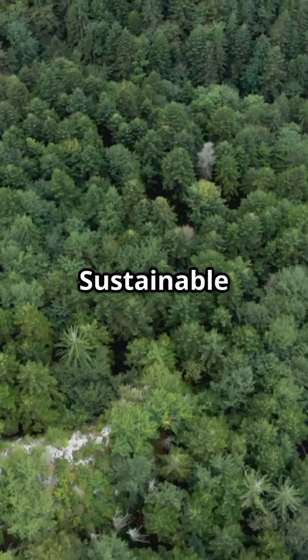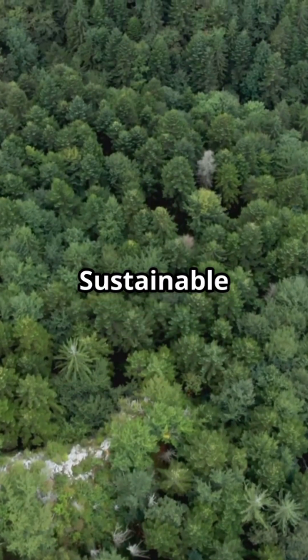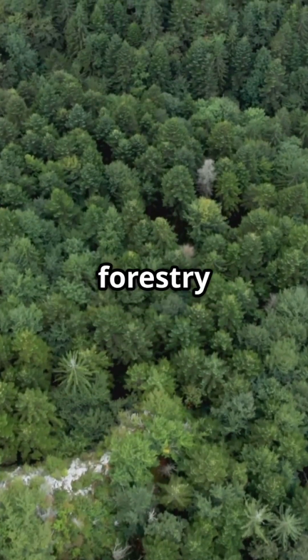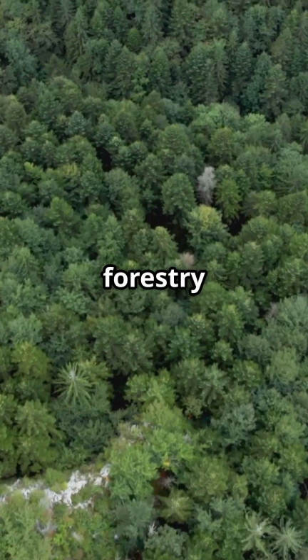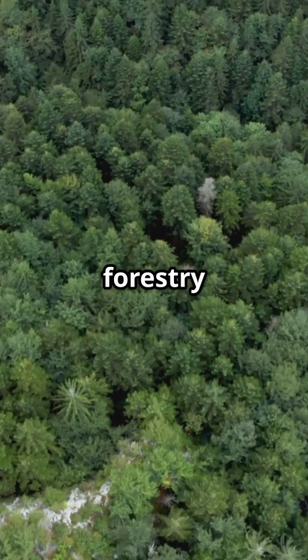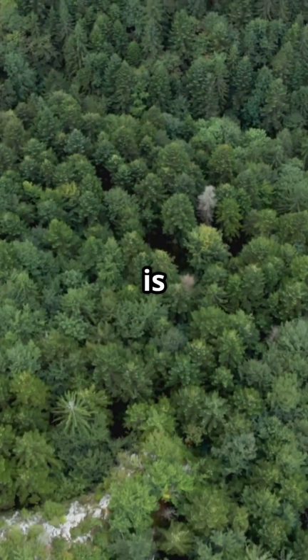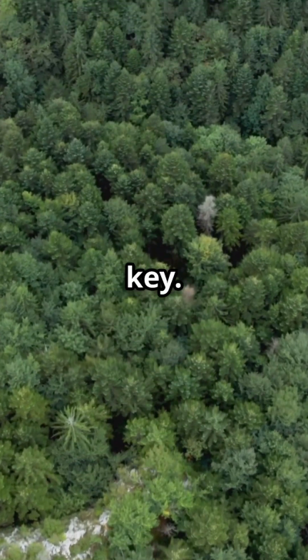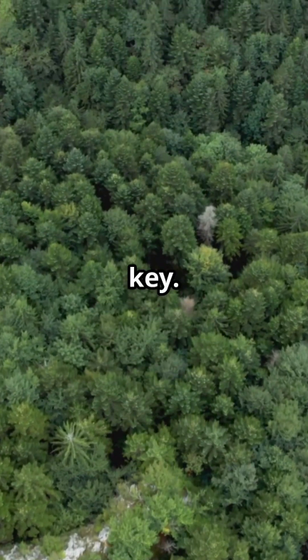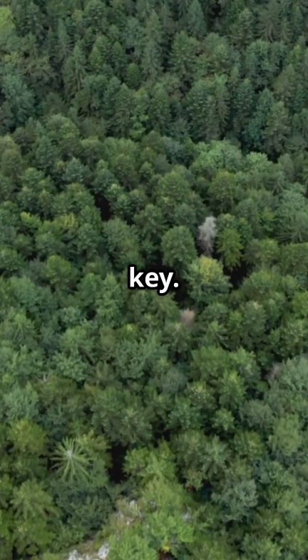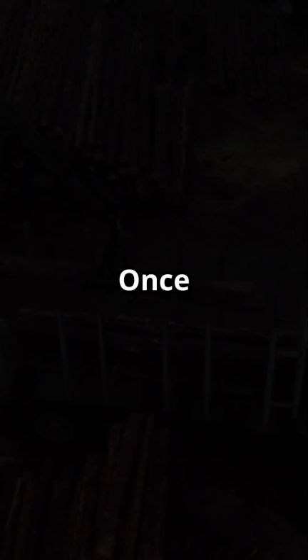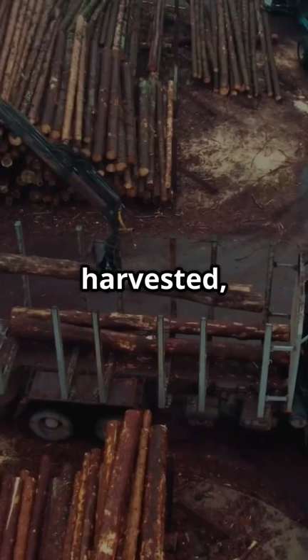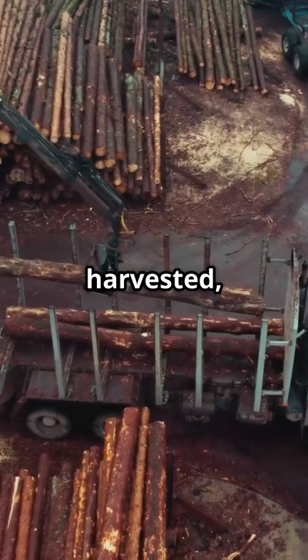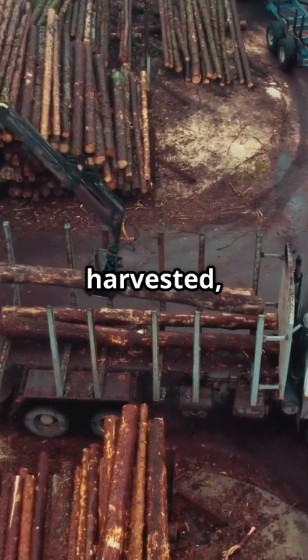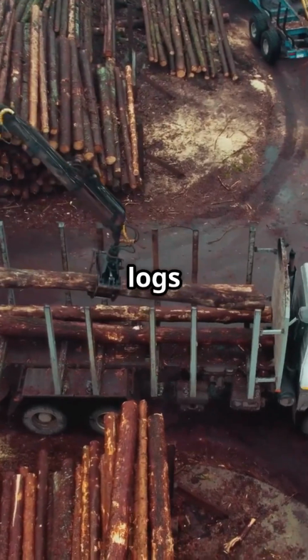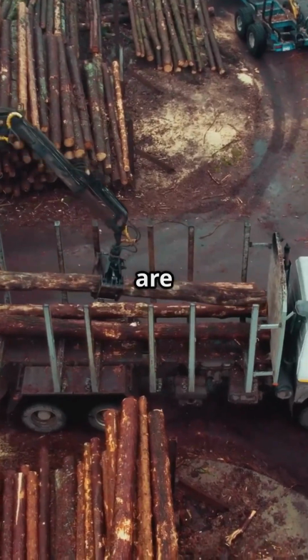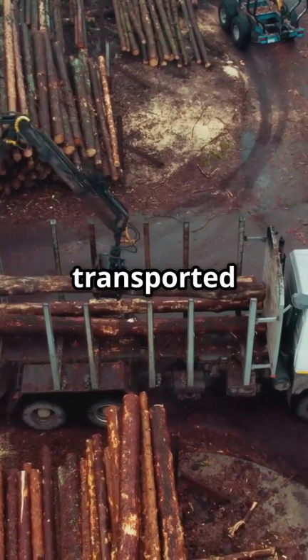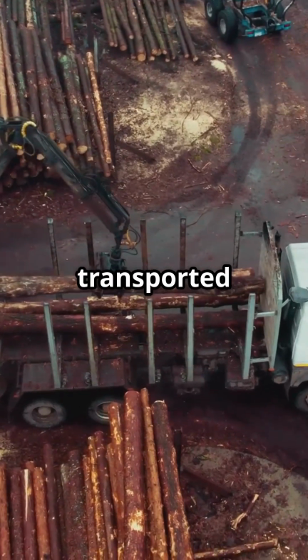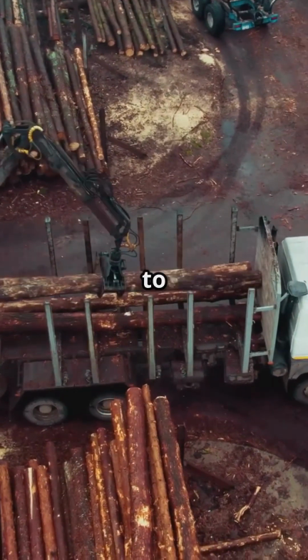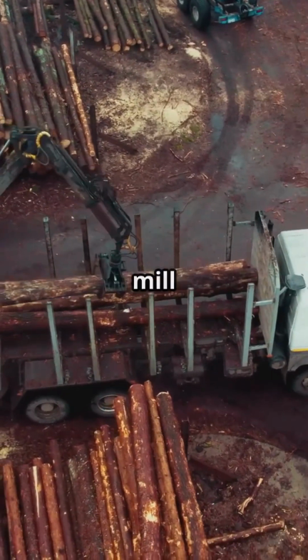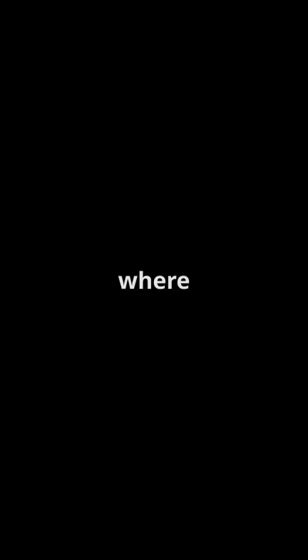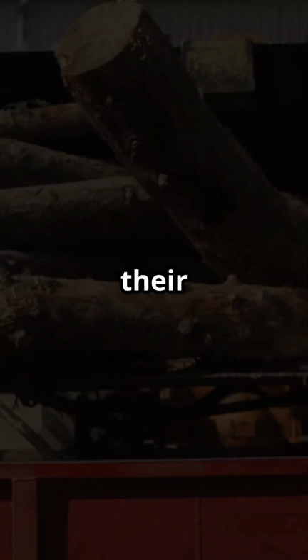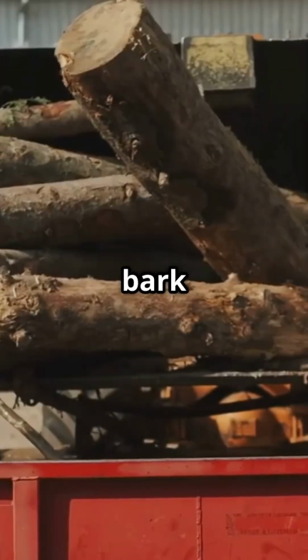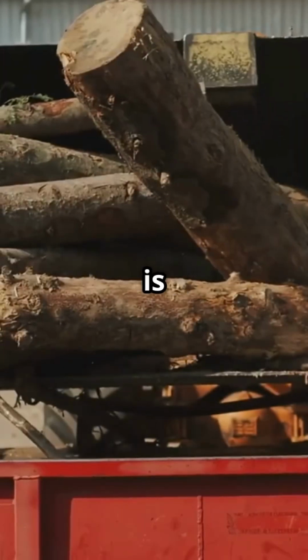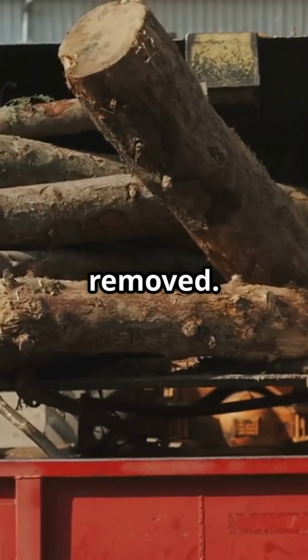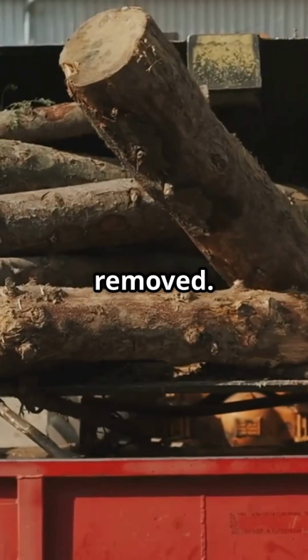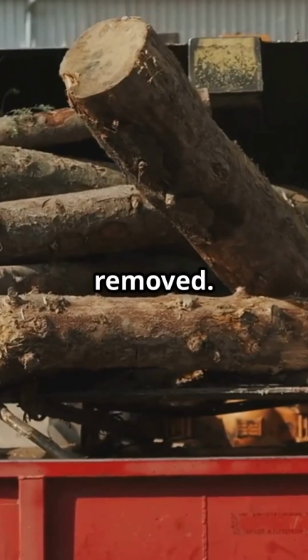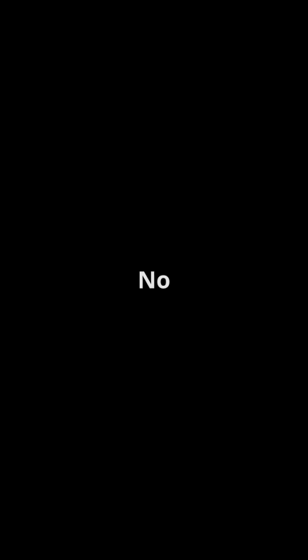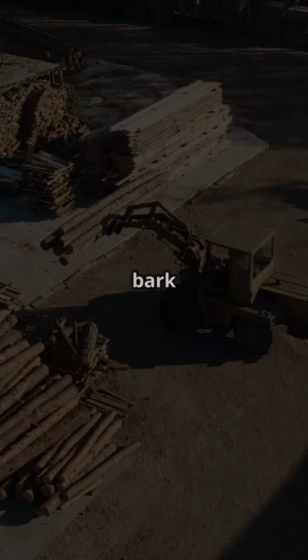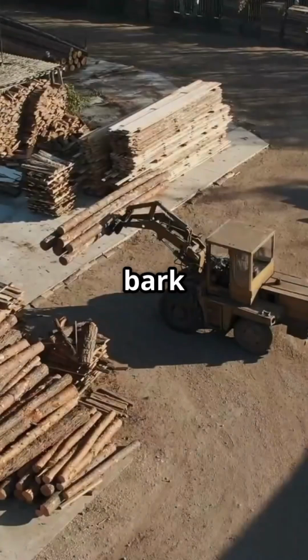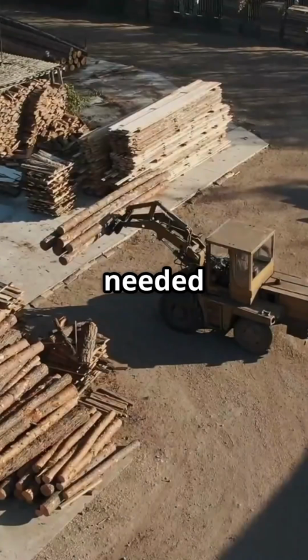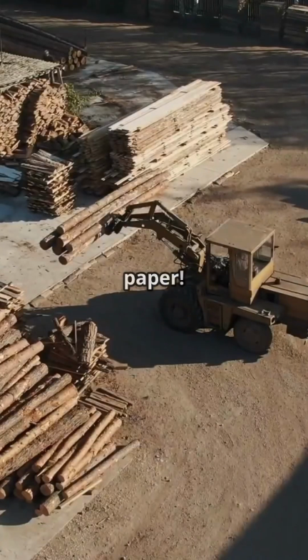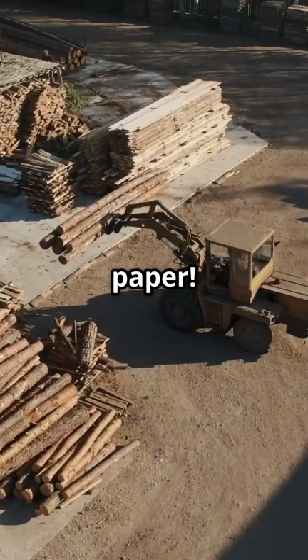Sustainable forestry is key. Once harvested, the logs are transported to a mill where their bark is removed. No bark needed for paper.